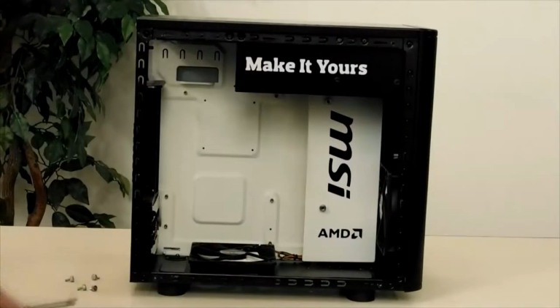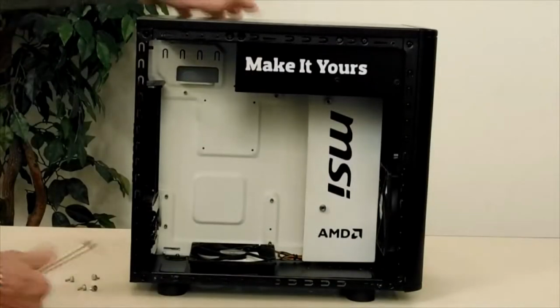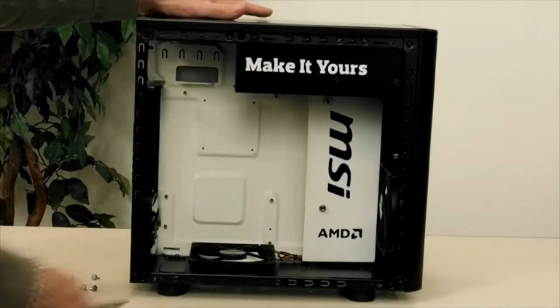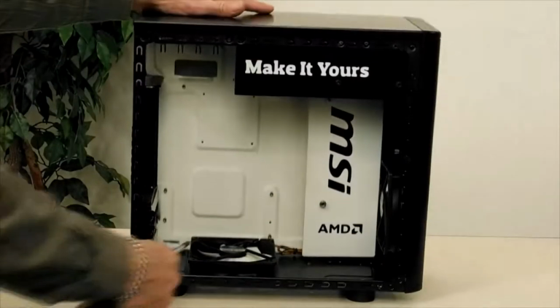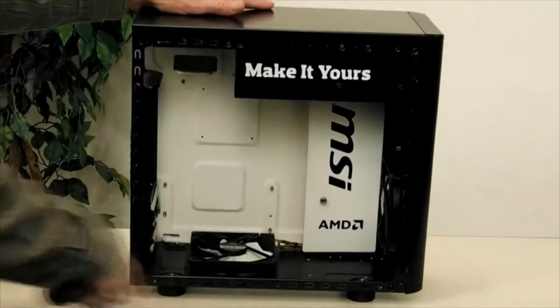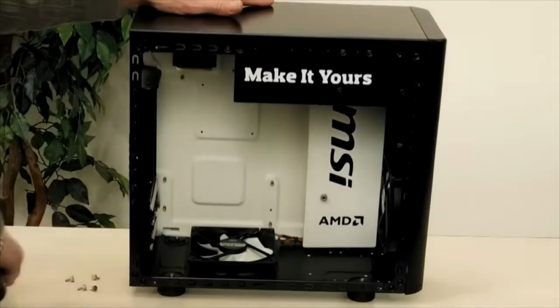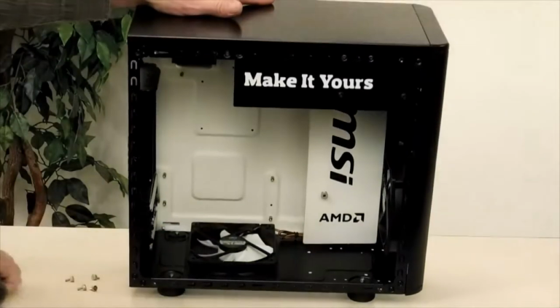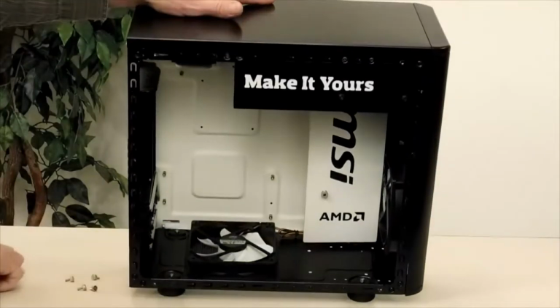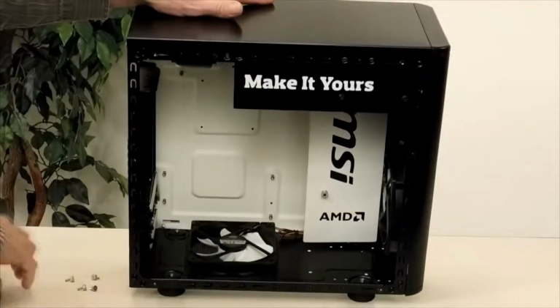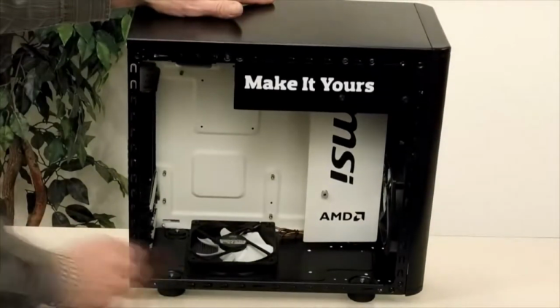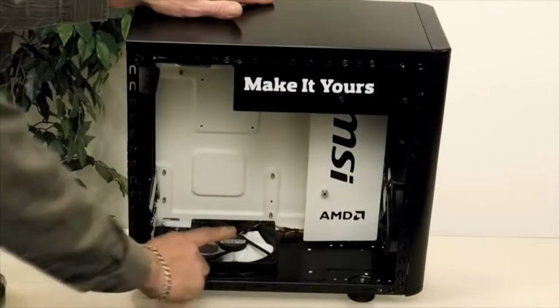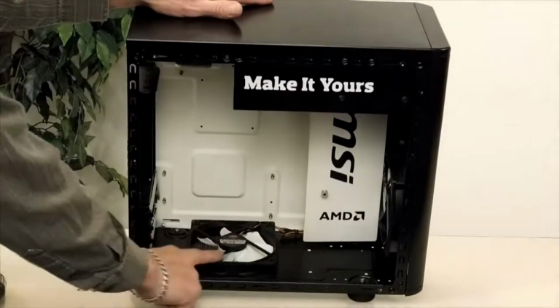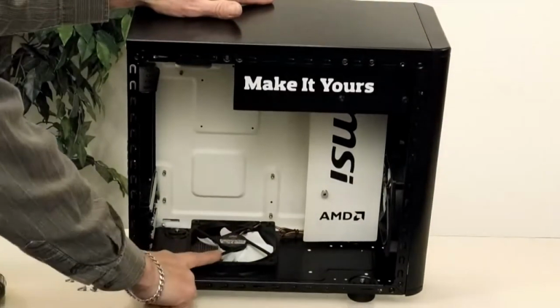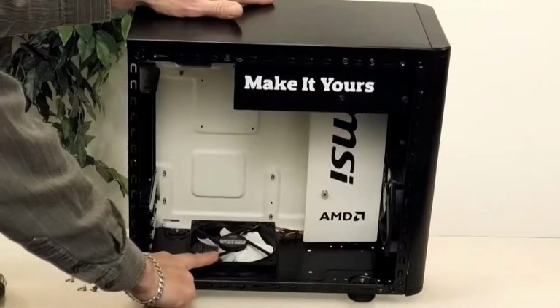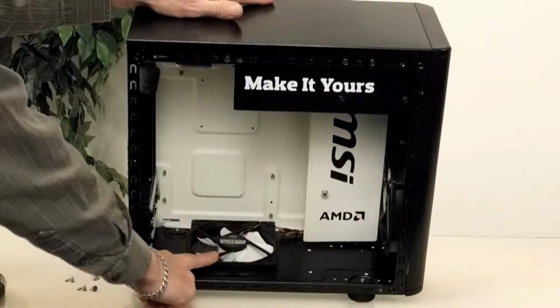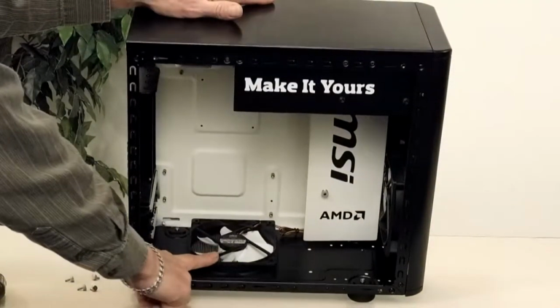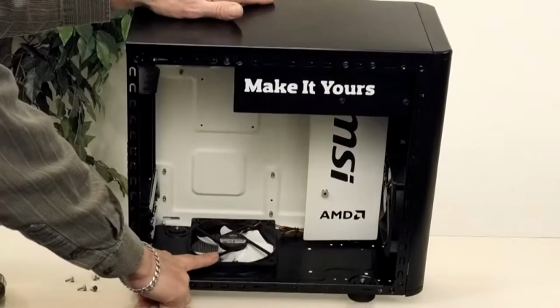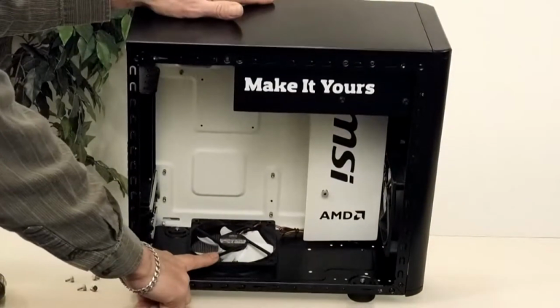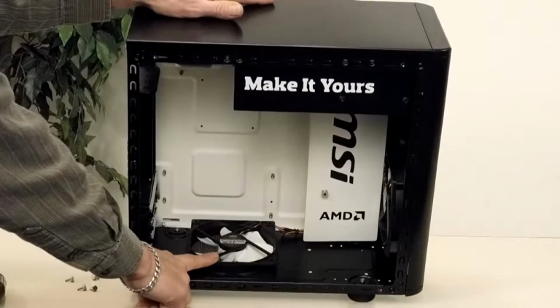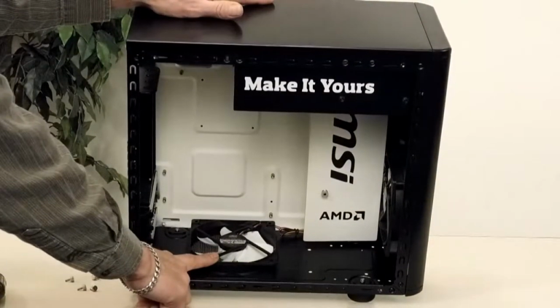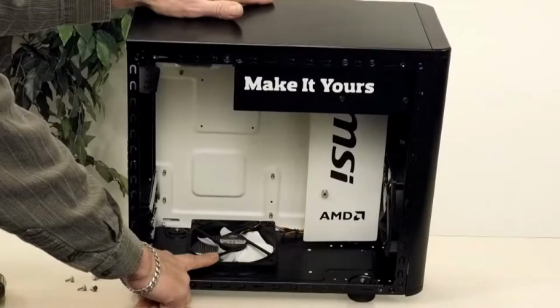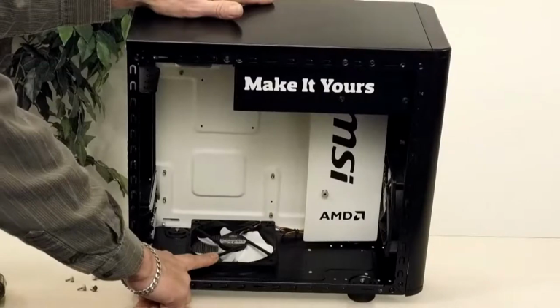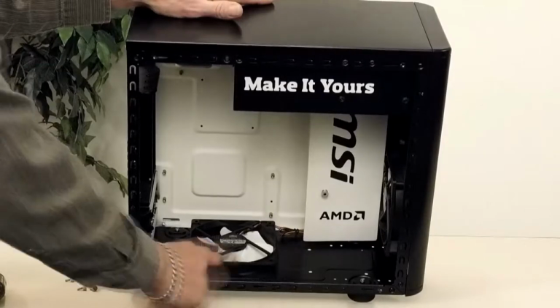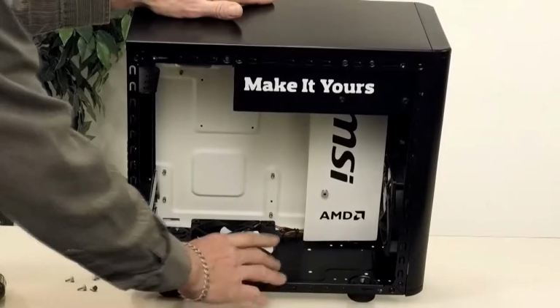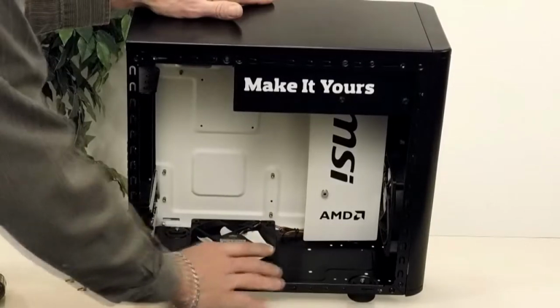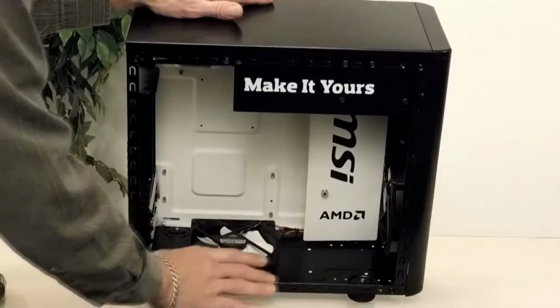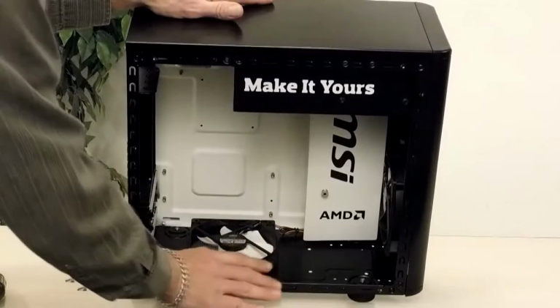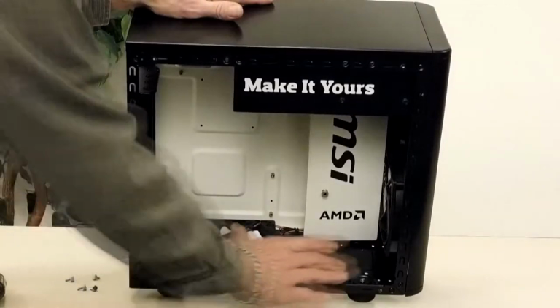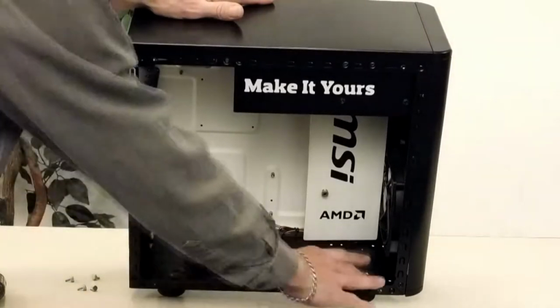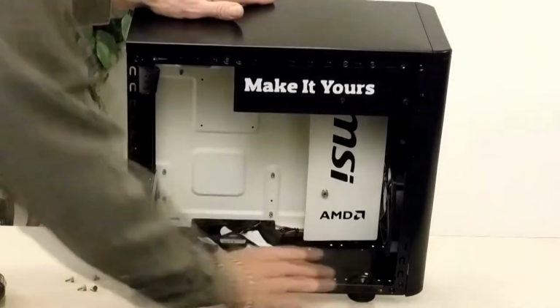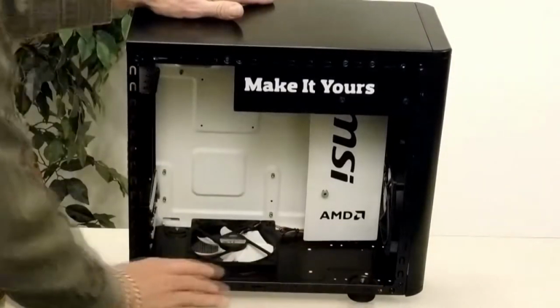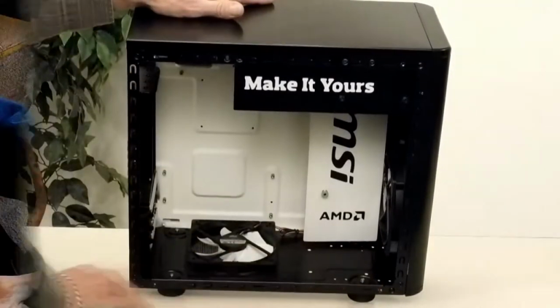Turned out very nice. I was only able to fit a single 120mm fan on the bottom. There wasn't enough room between where the feet go.